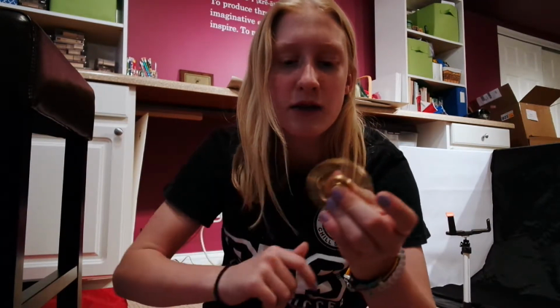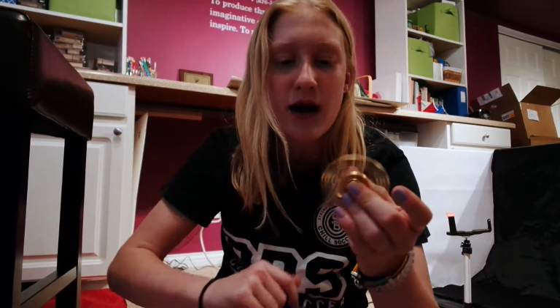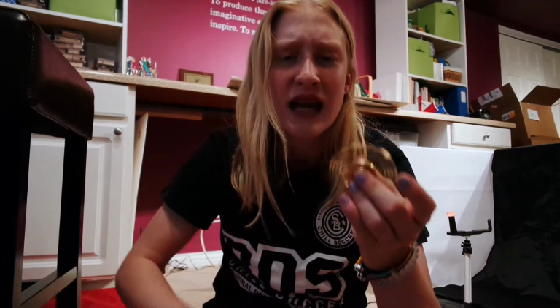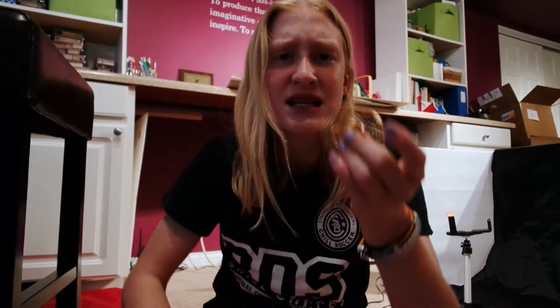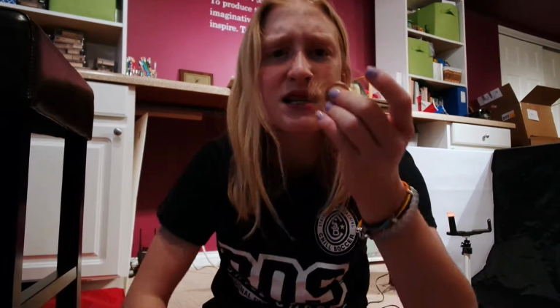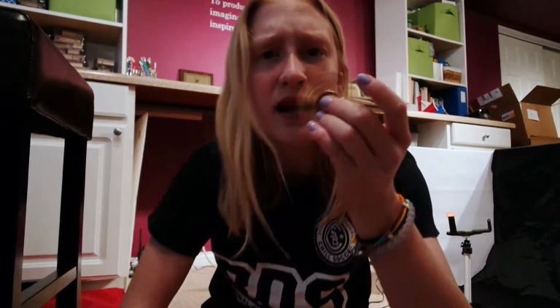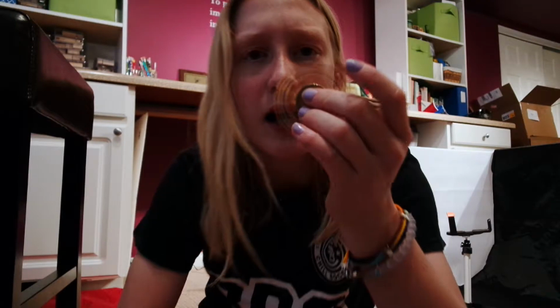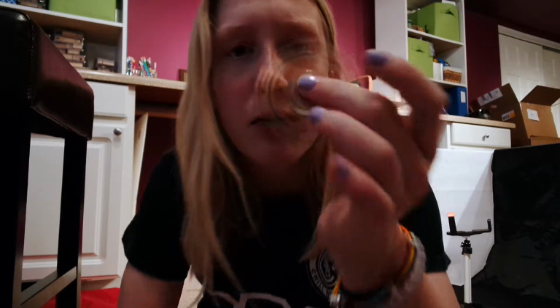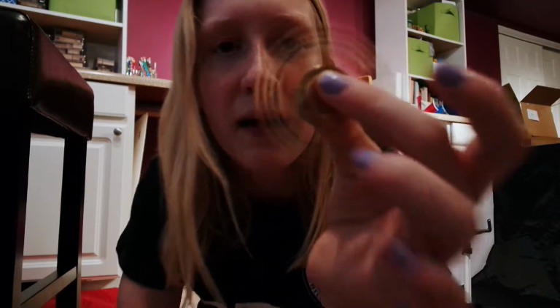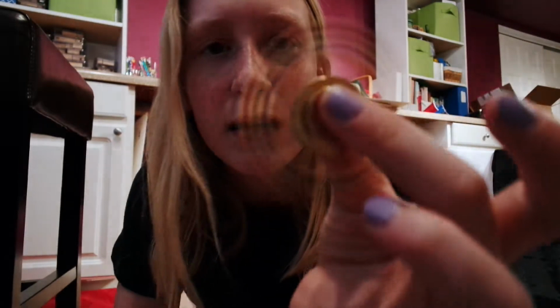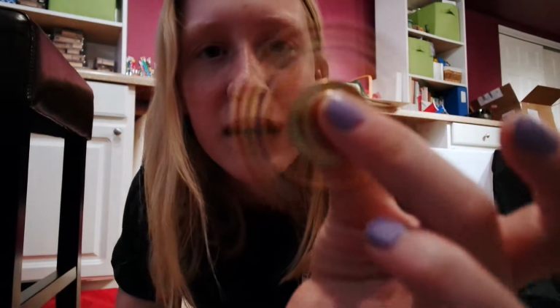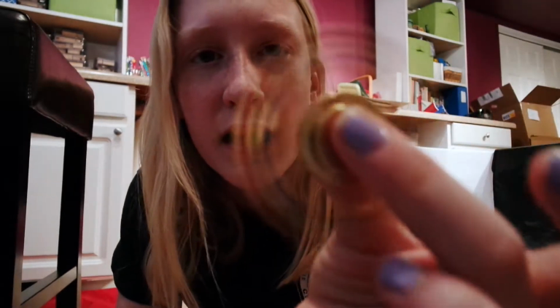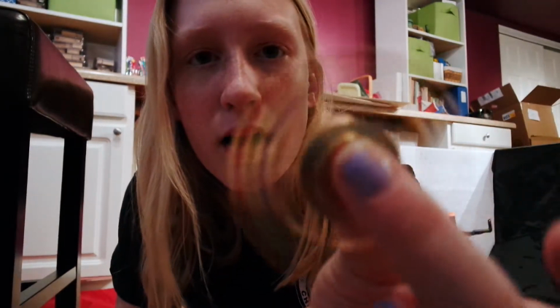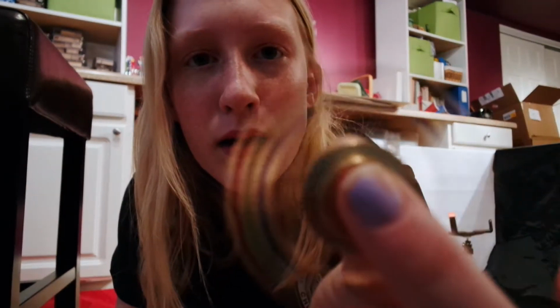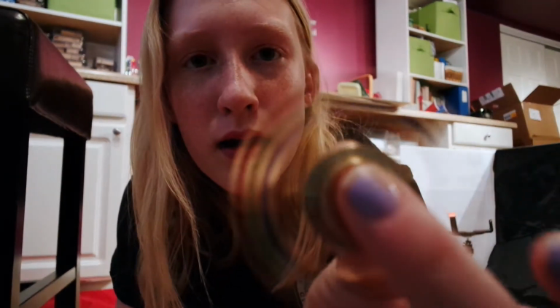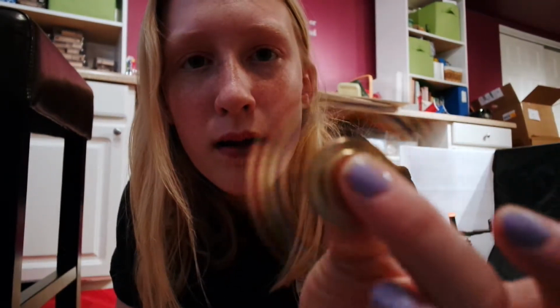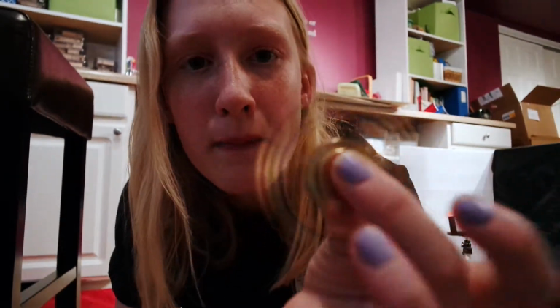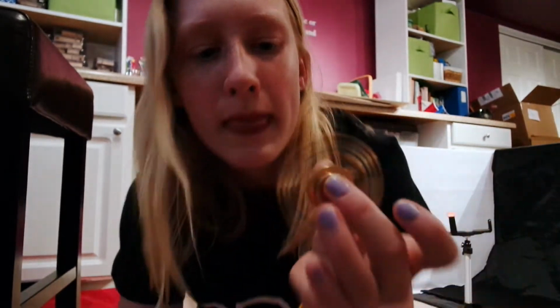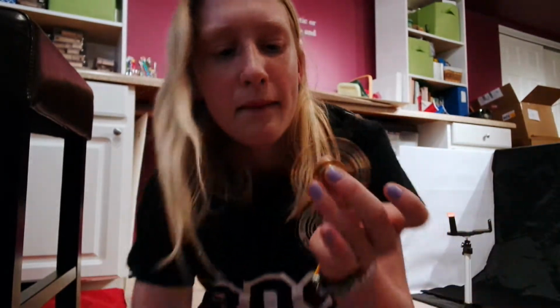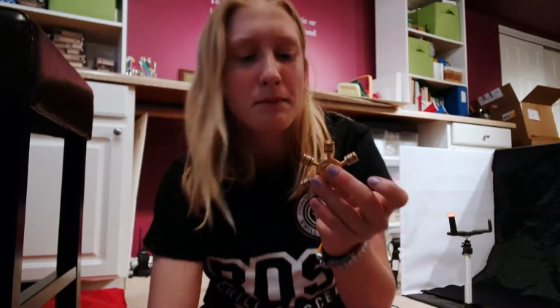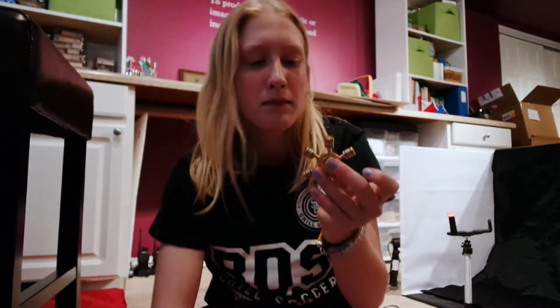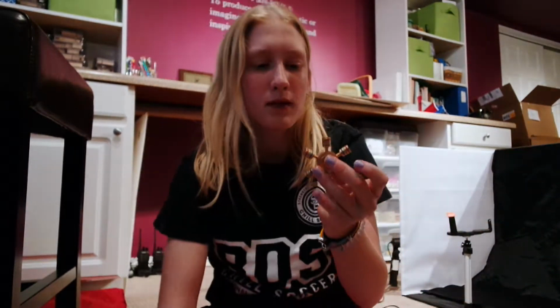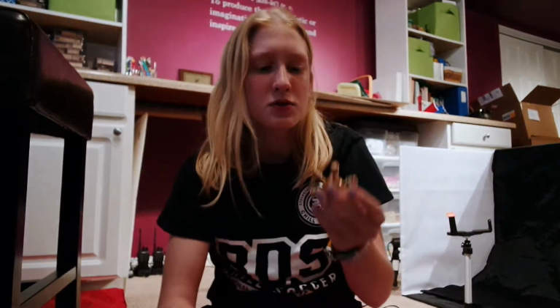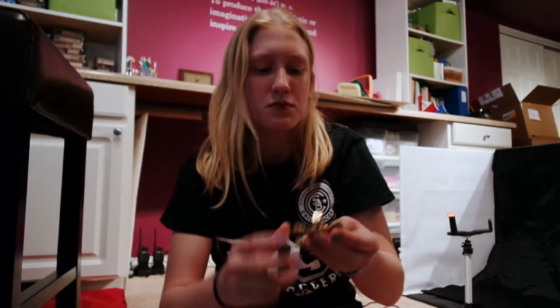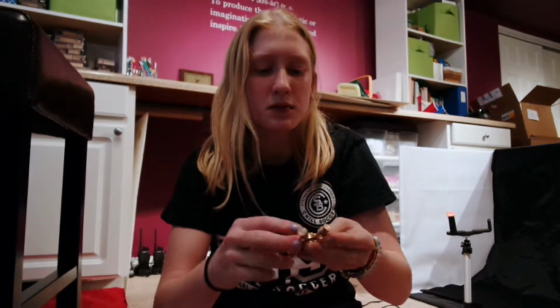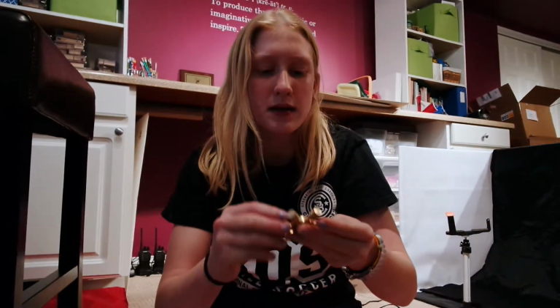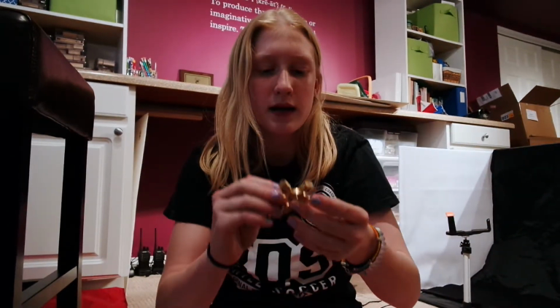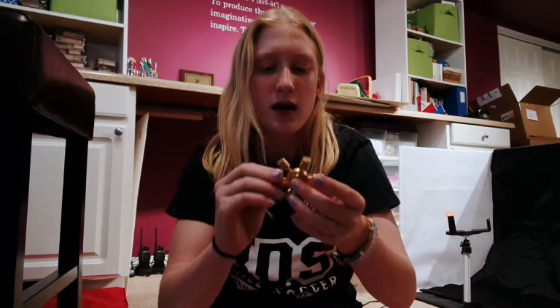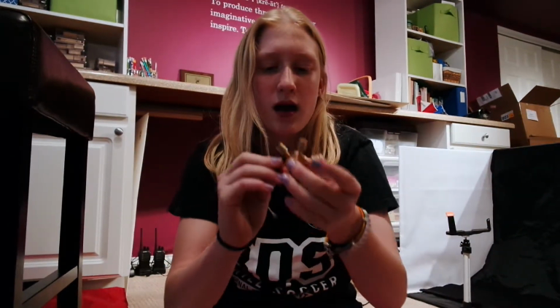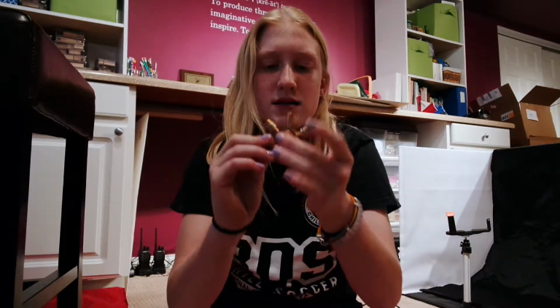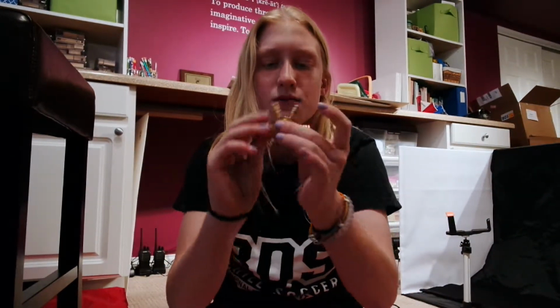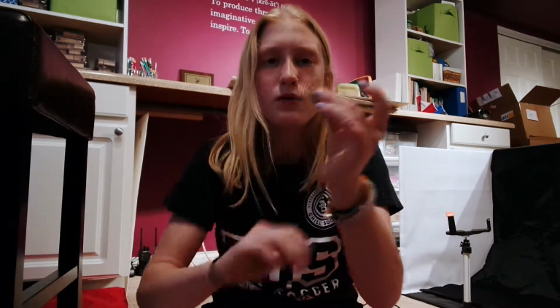This is a brass fidget spinner and it doesn't take a lot of momentum to get it going, which is really nice.